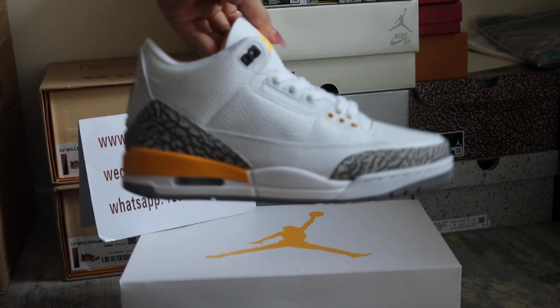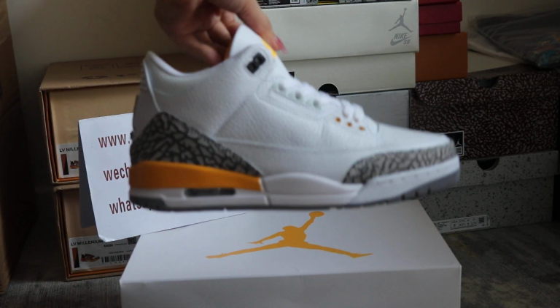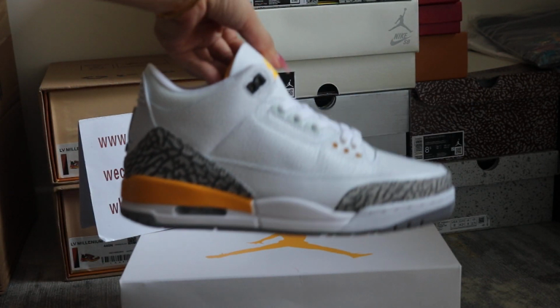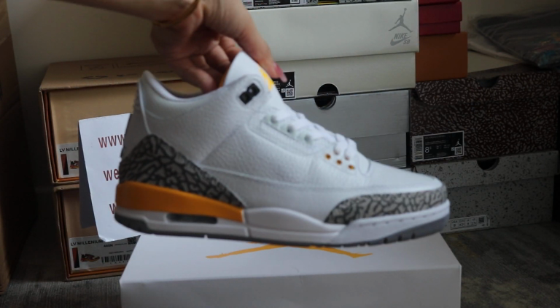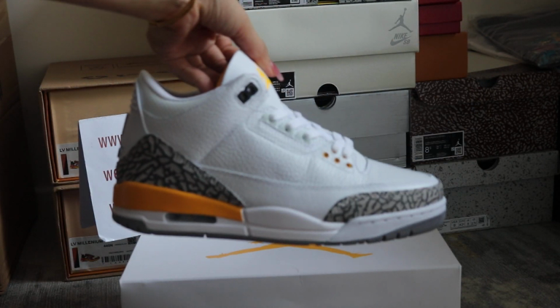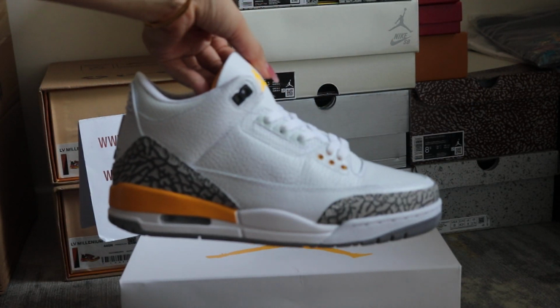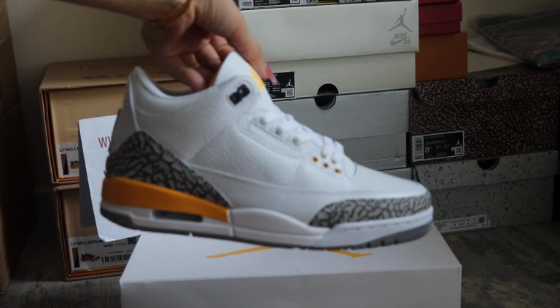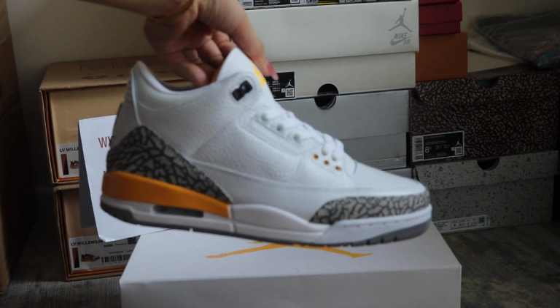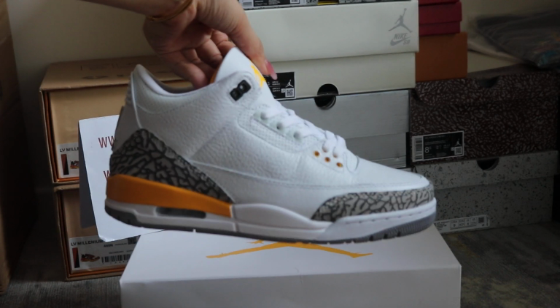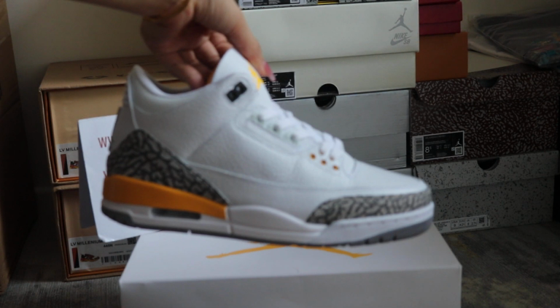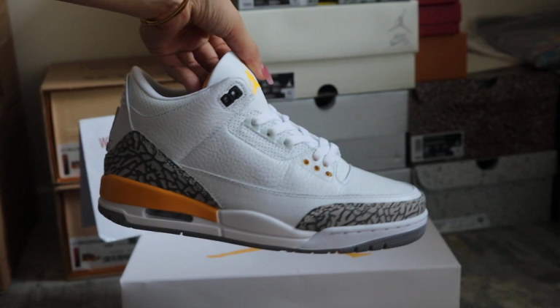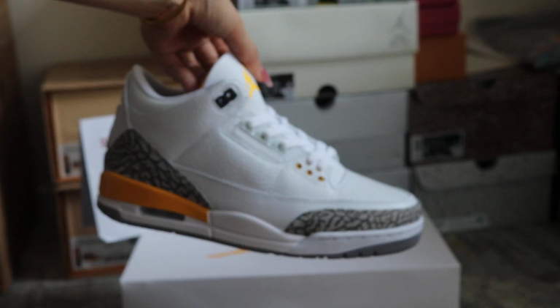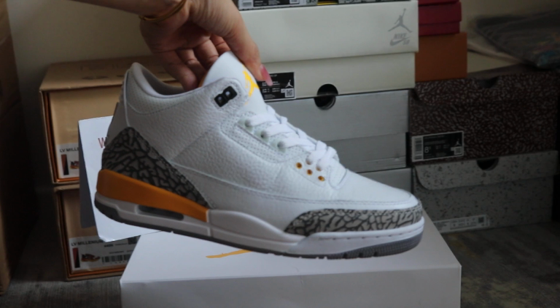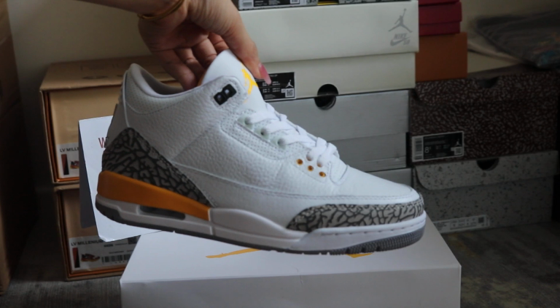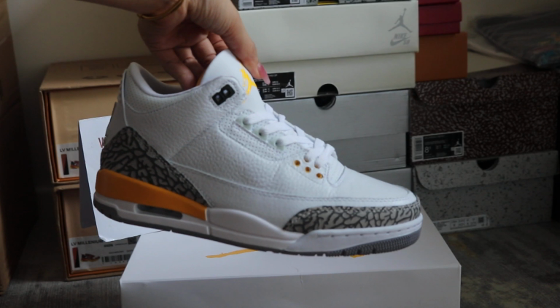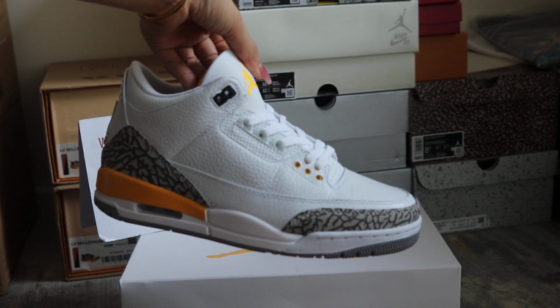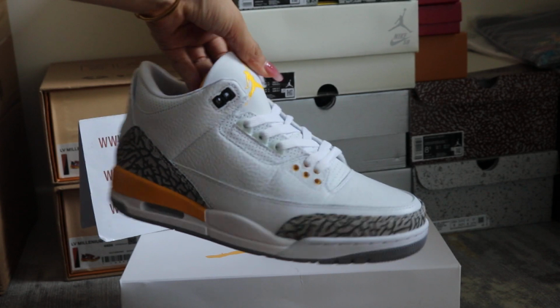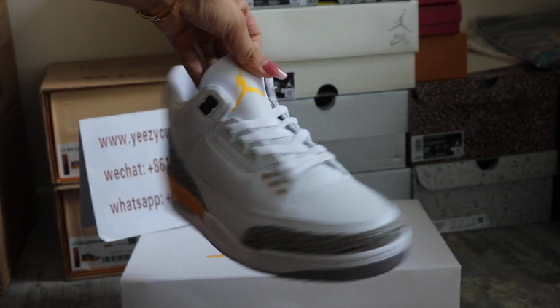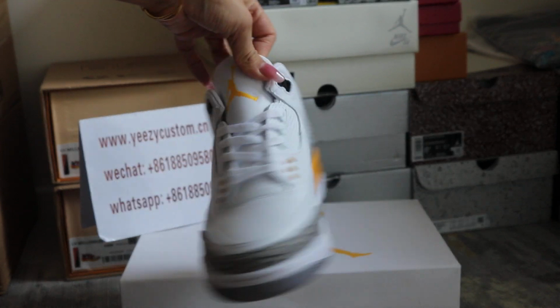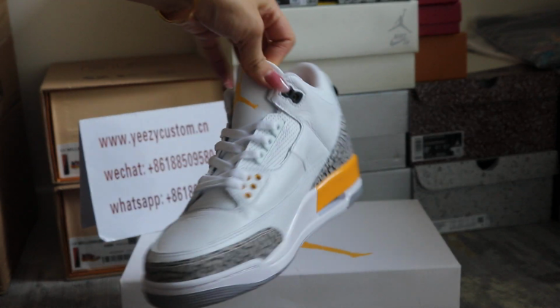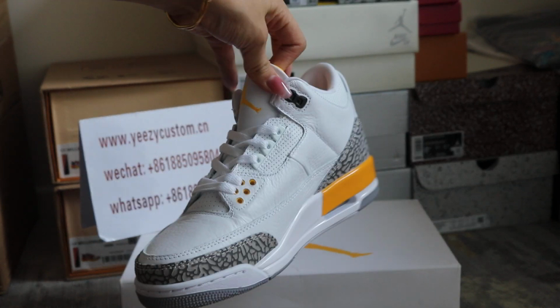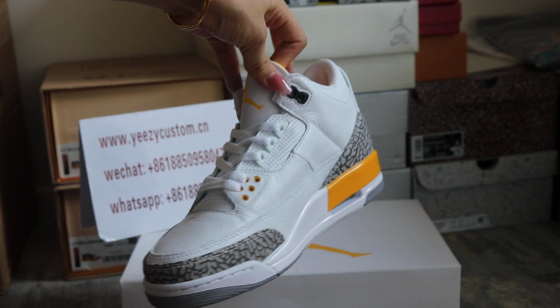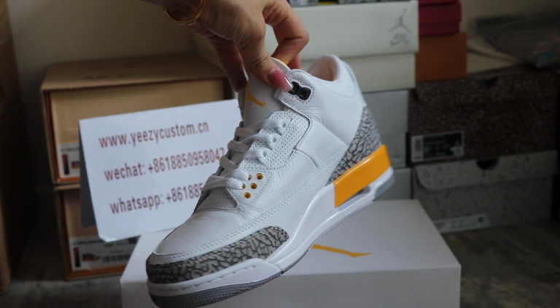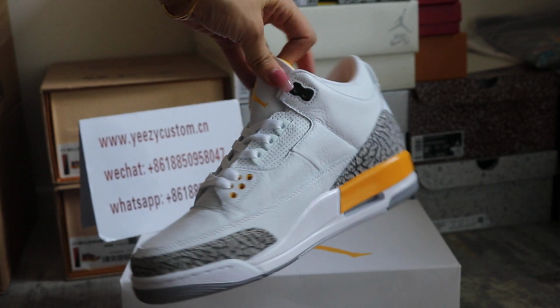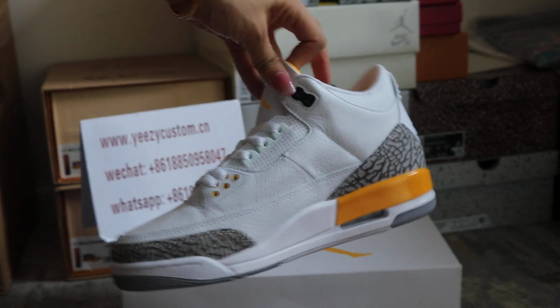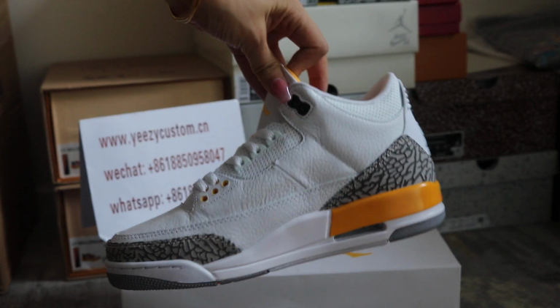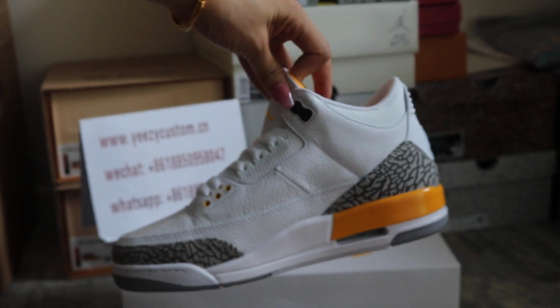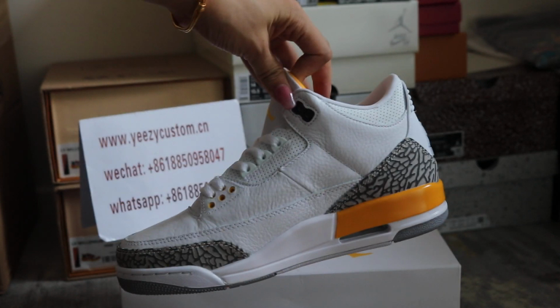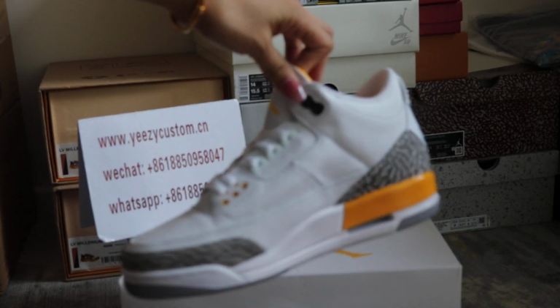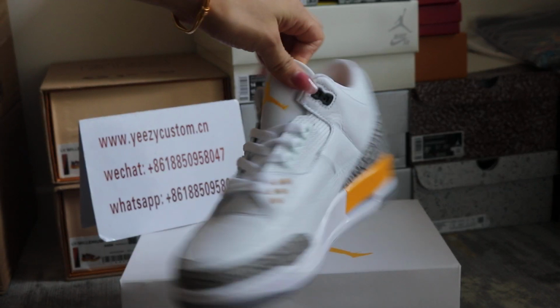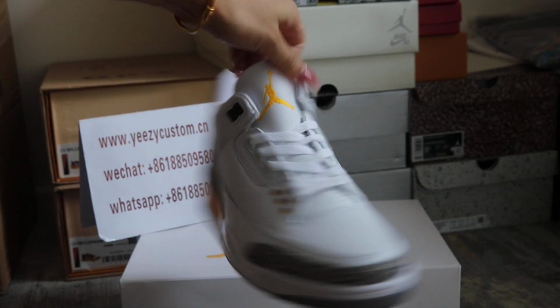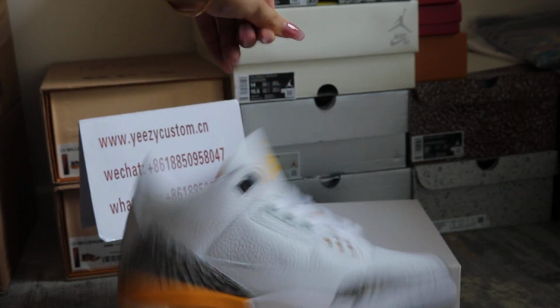This is how the other side of the shoes looks like.